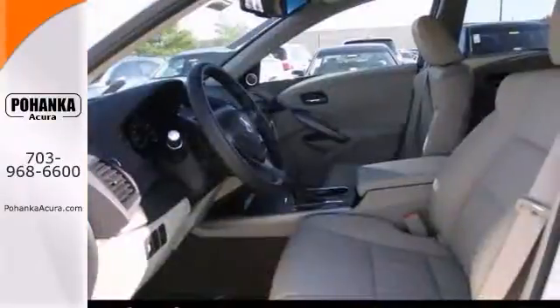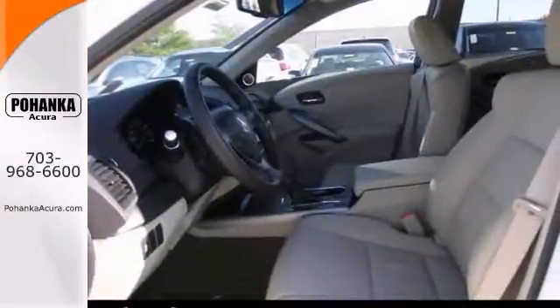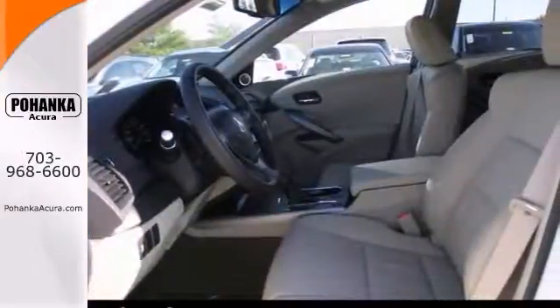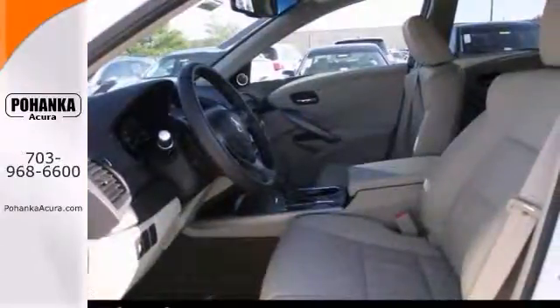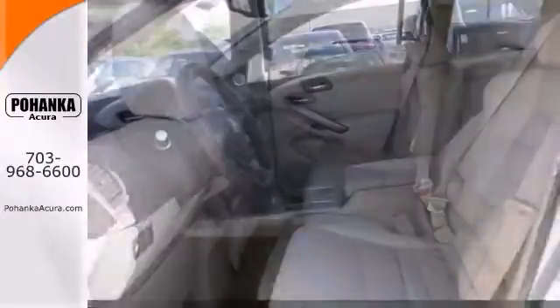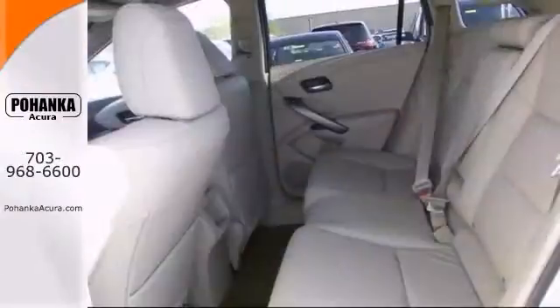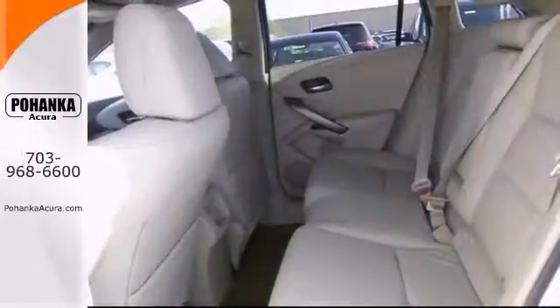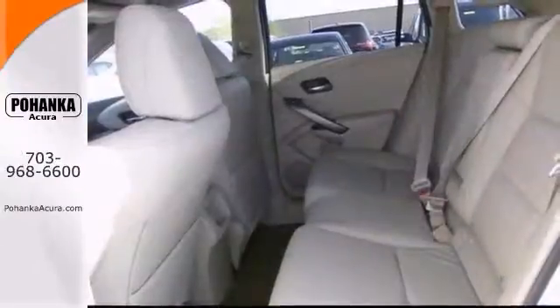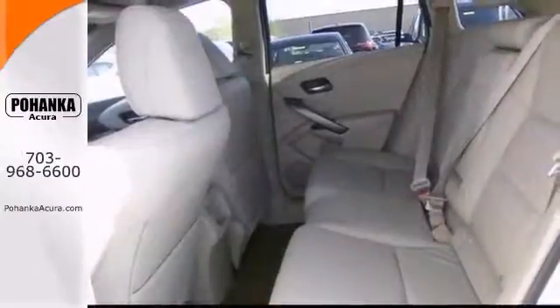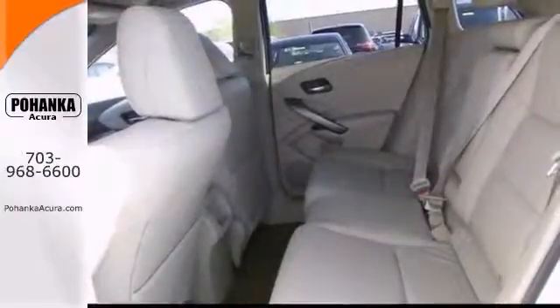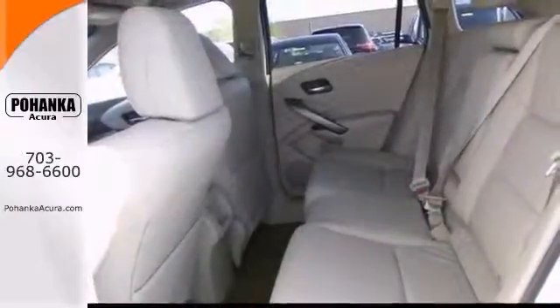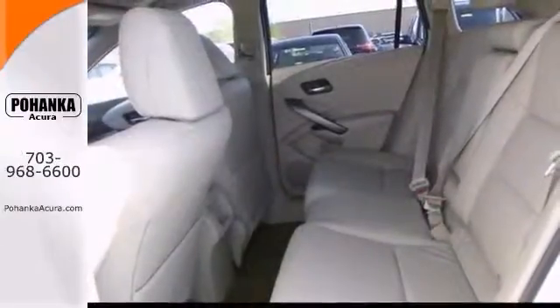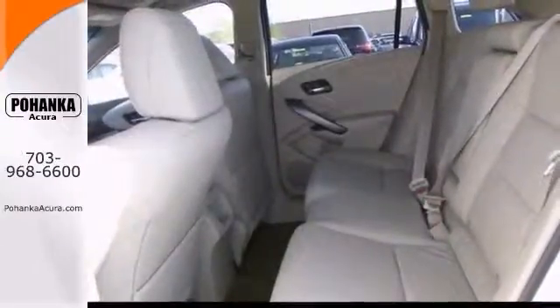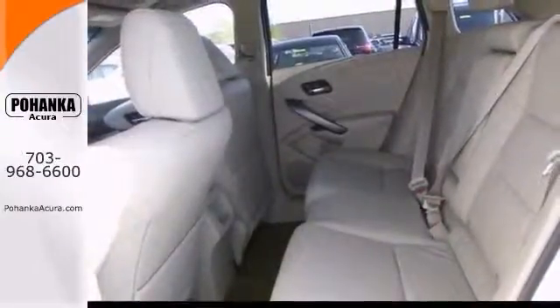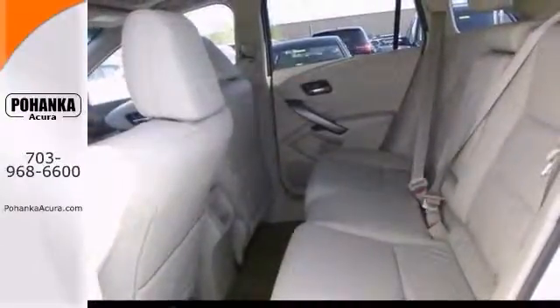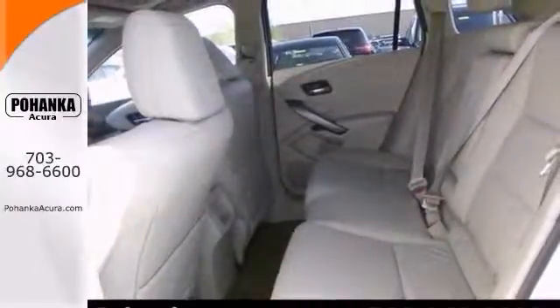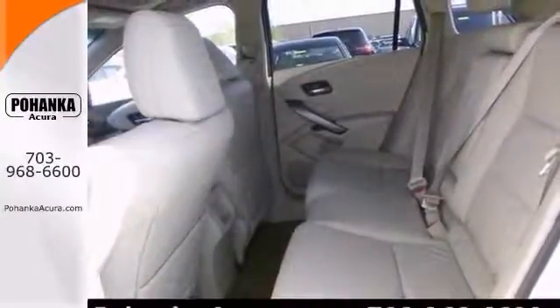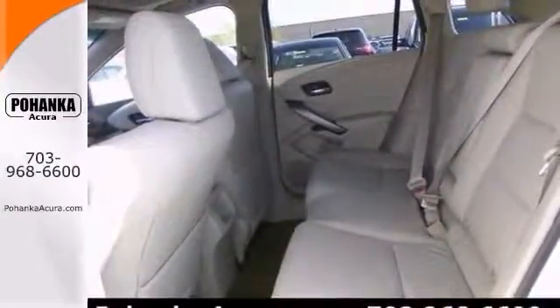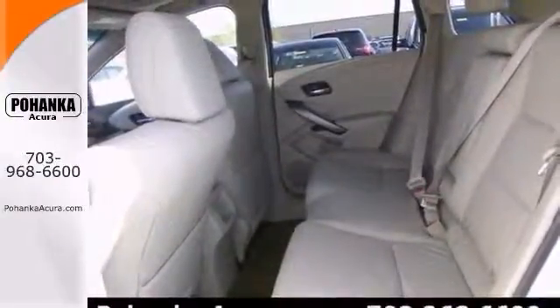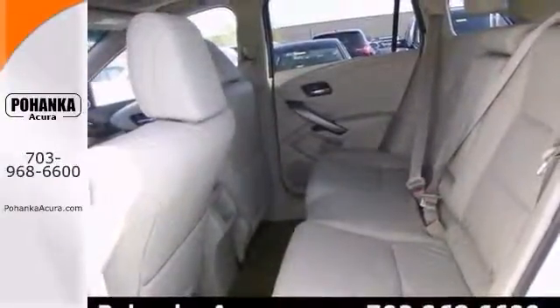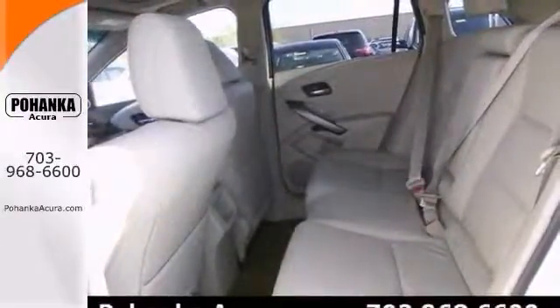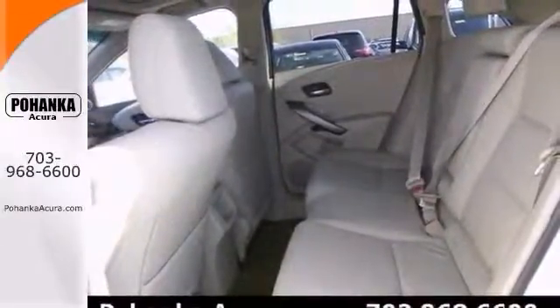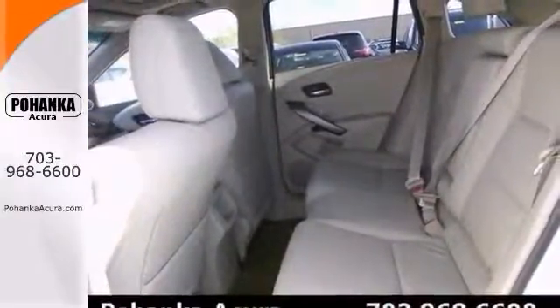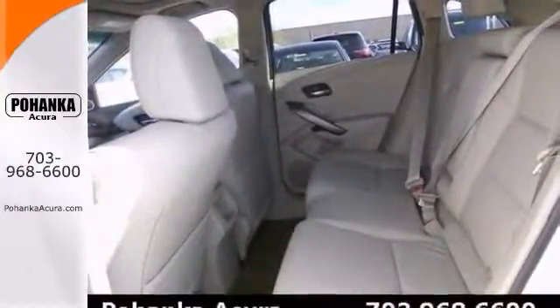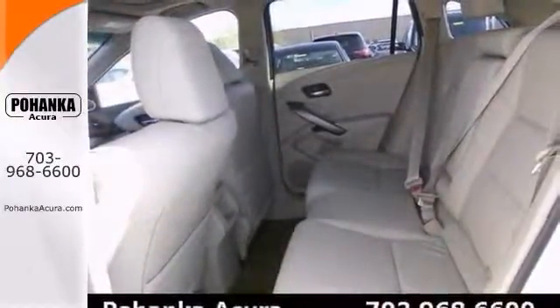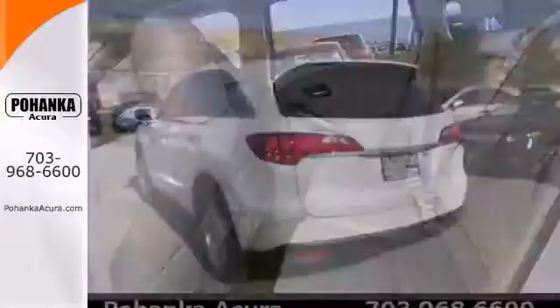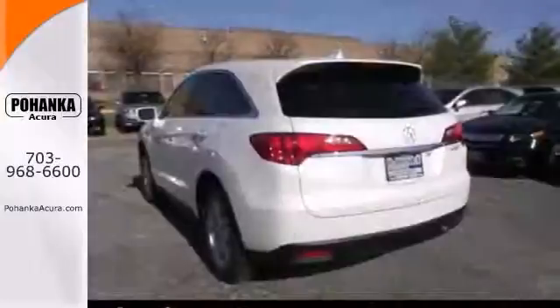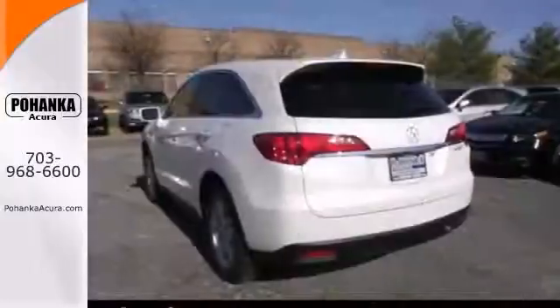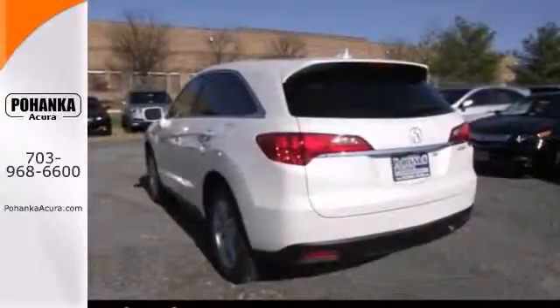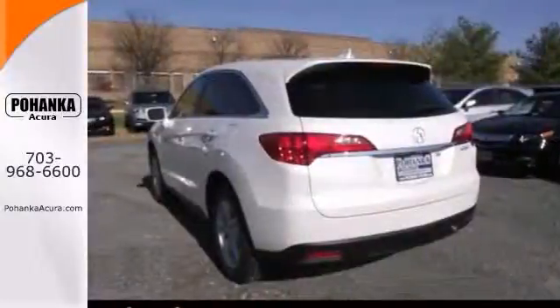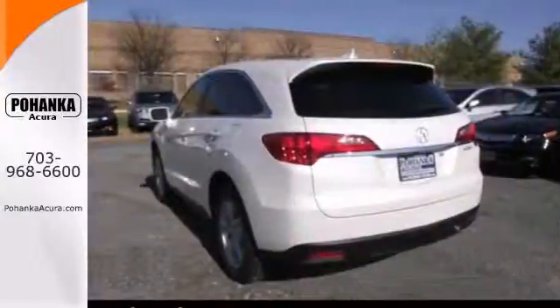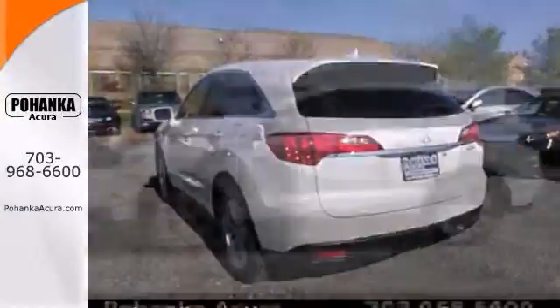Nicely equipped with GPS navigation, stability control, and DVD audio. Get brake assist and heated mirrors.